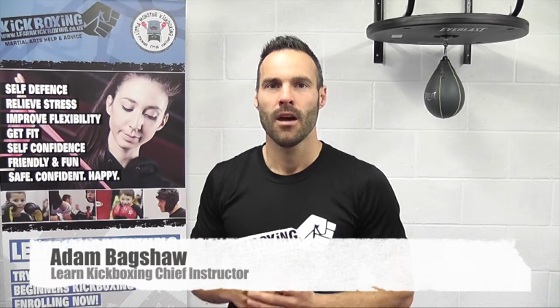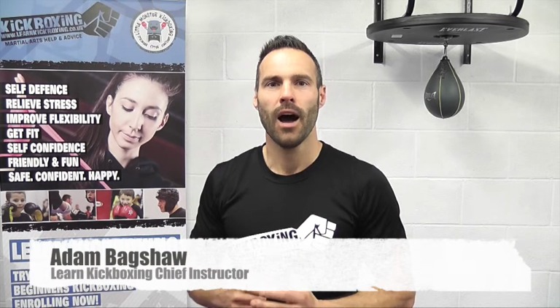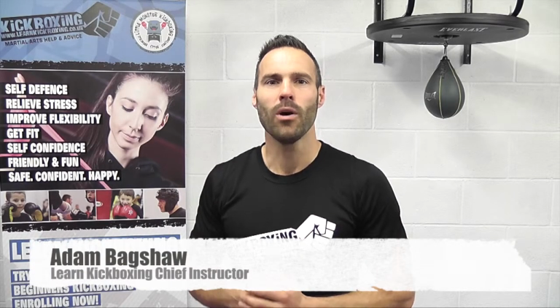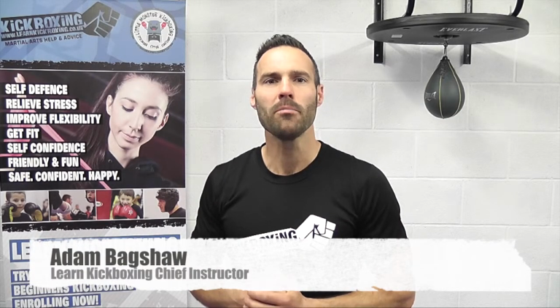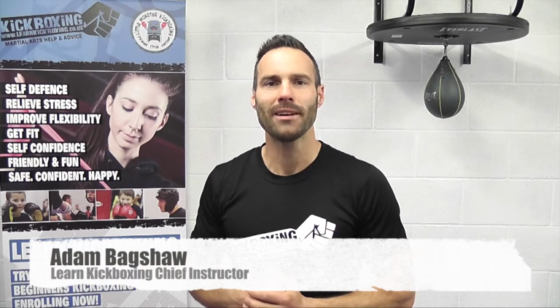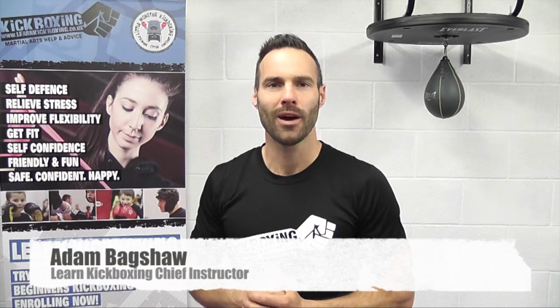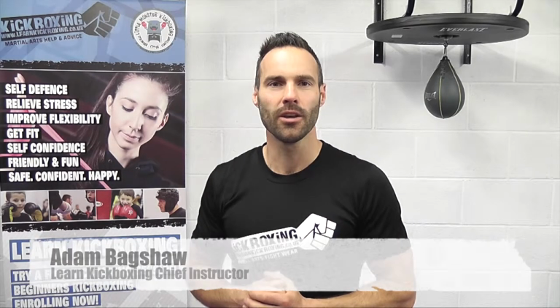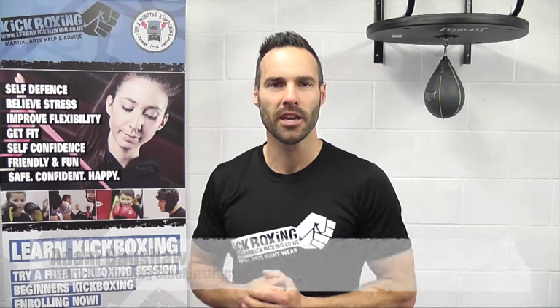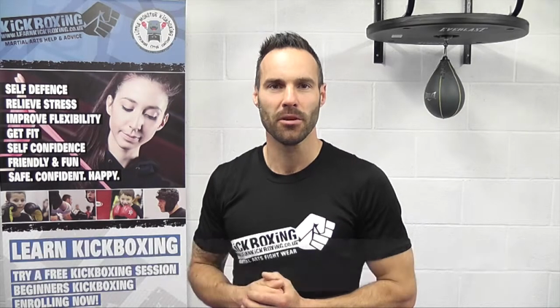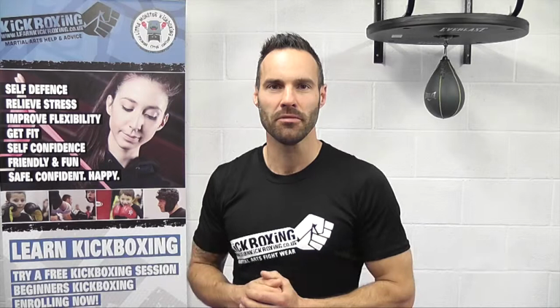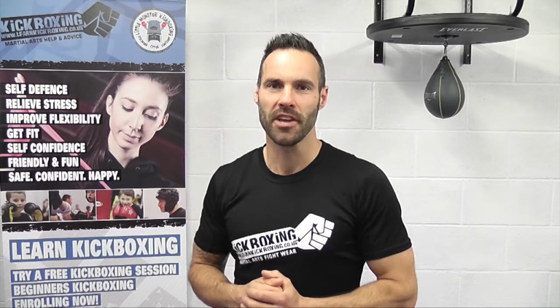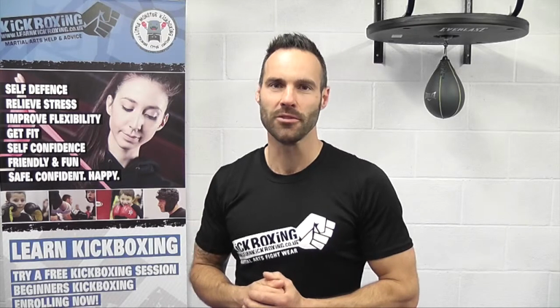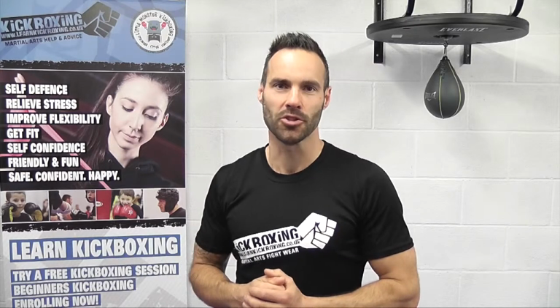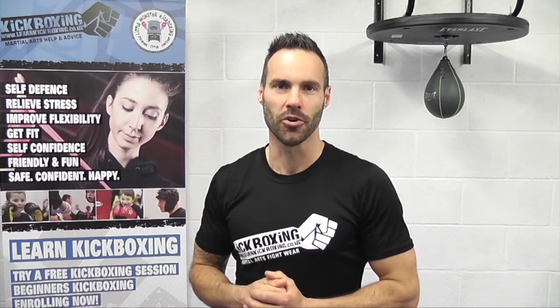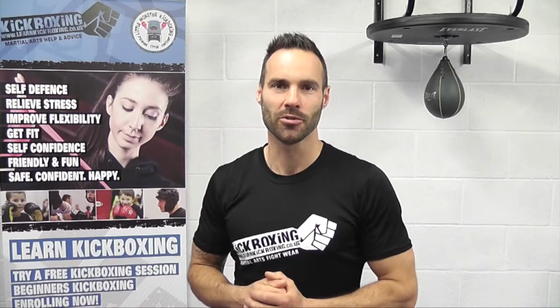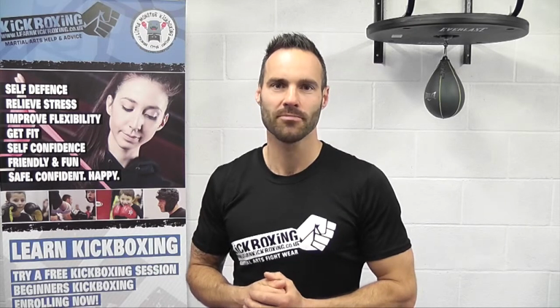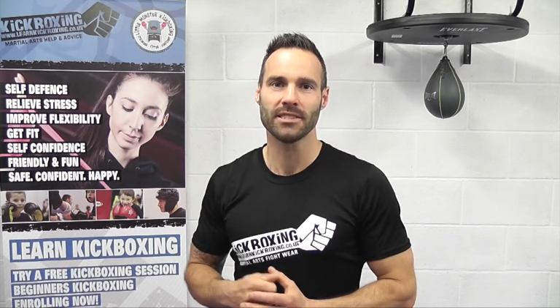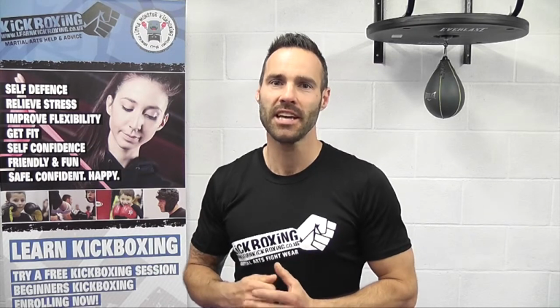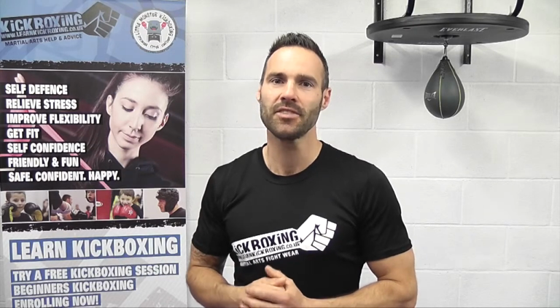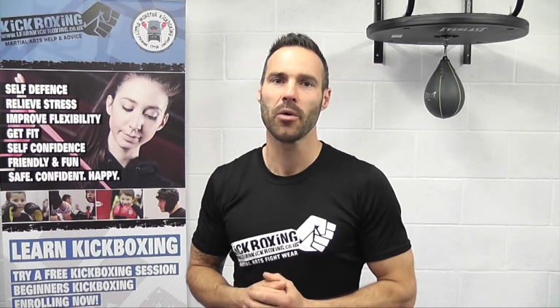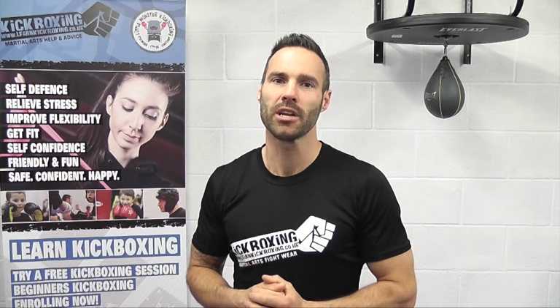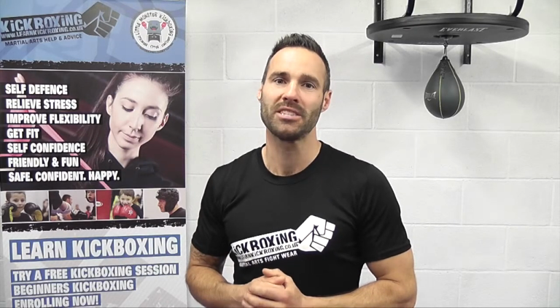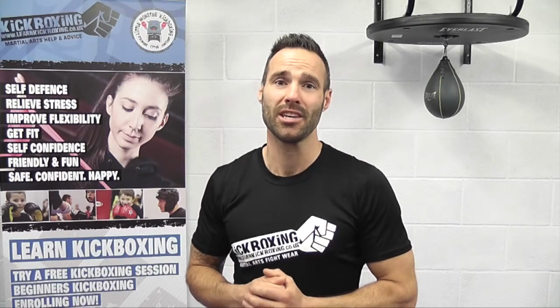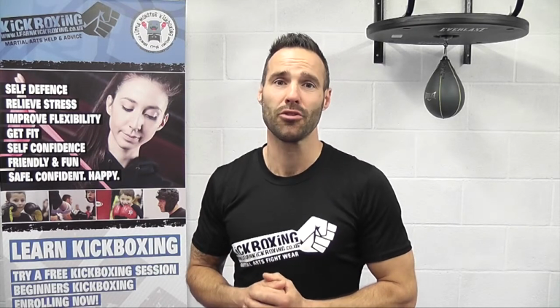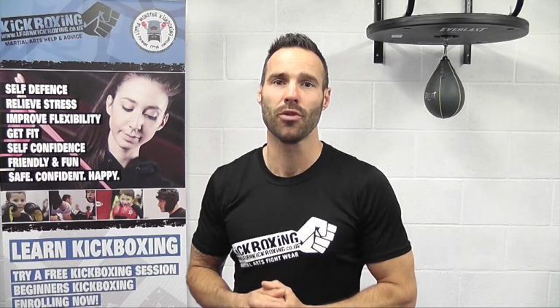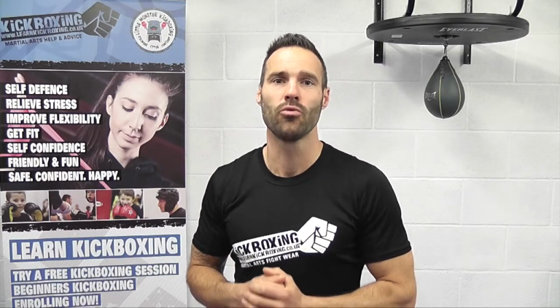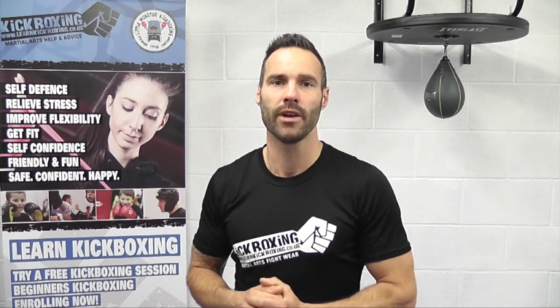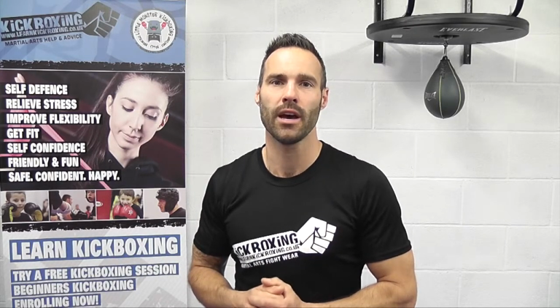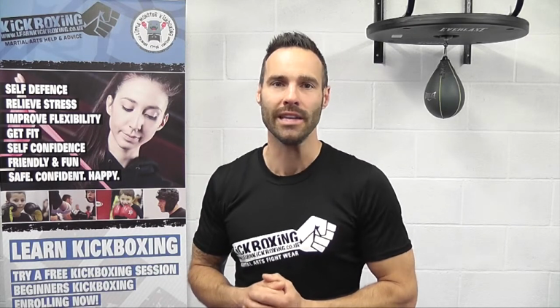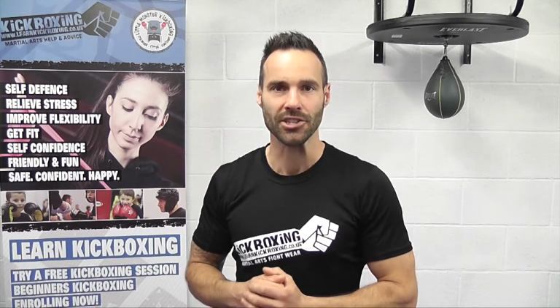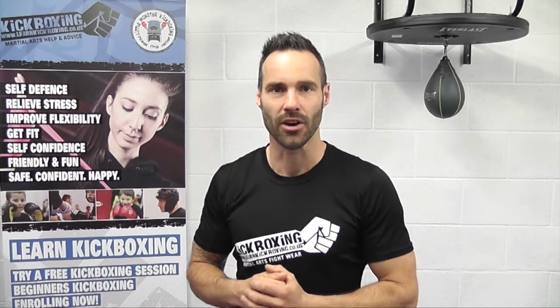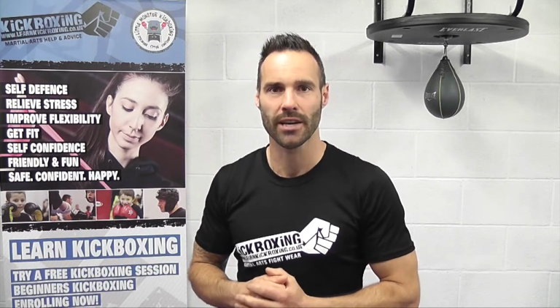Hi, welcome back to our Learn Kickboxing video tutorials. In today's video we're going to be taking you through a rear knee strike.